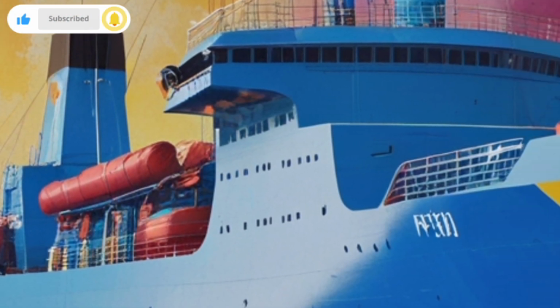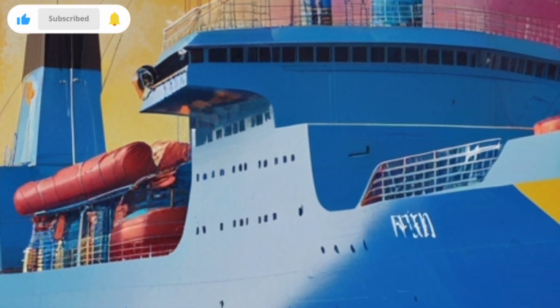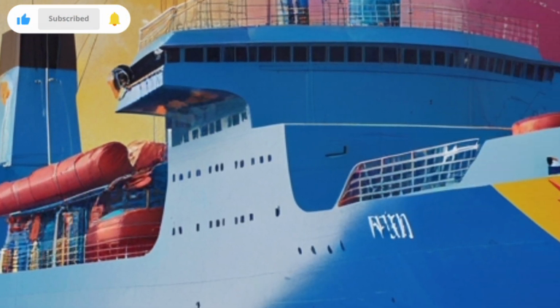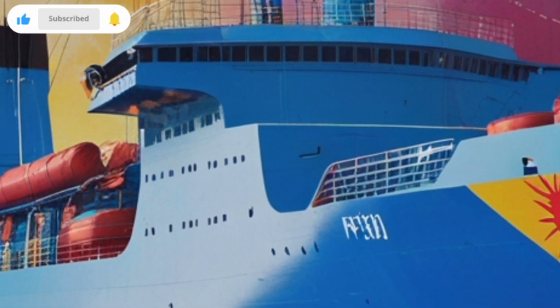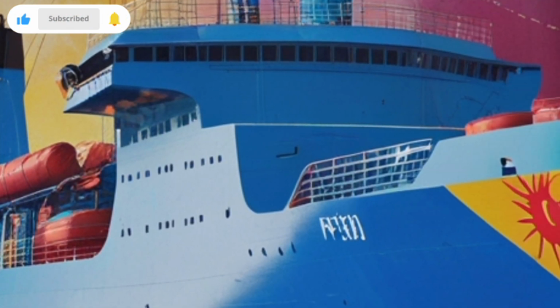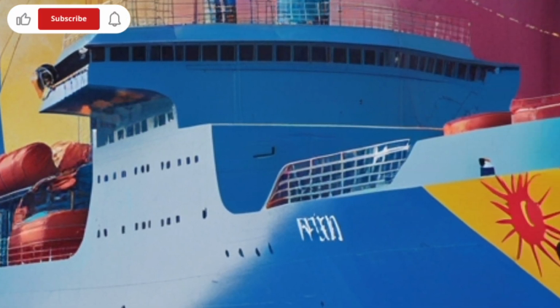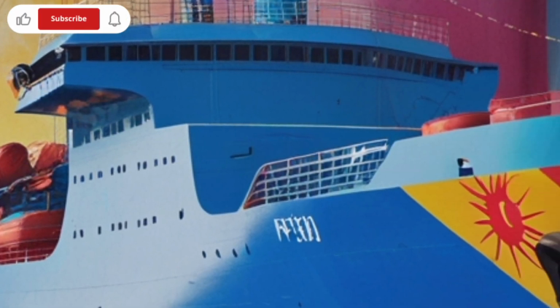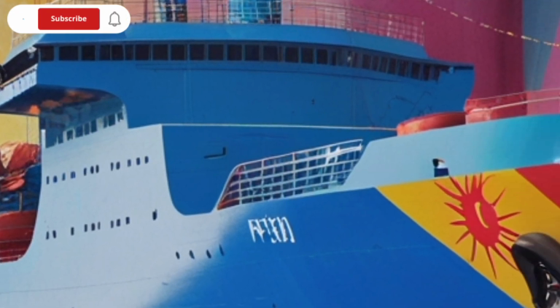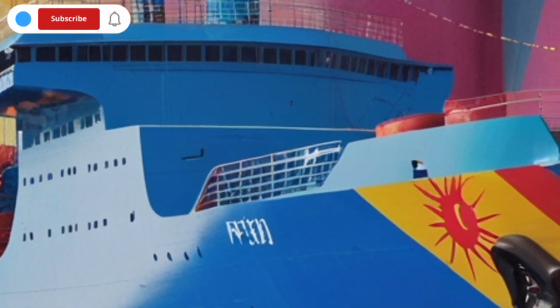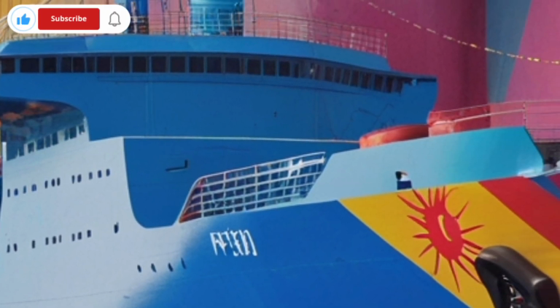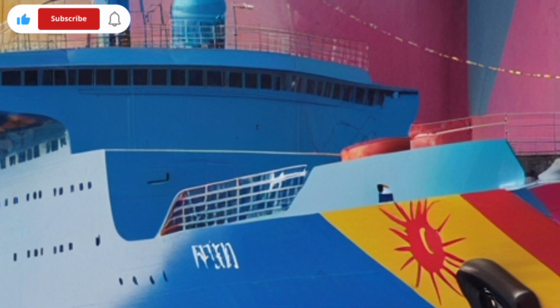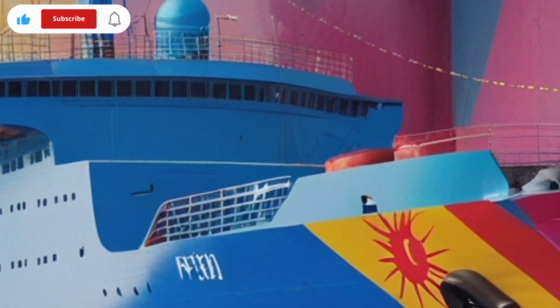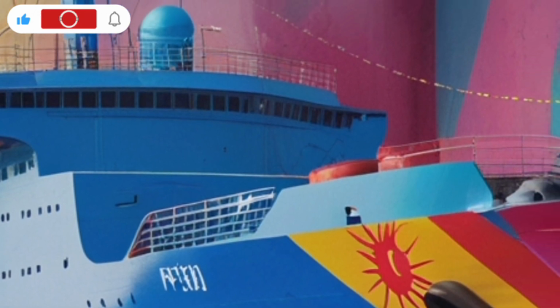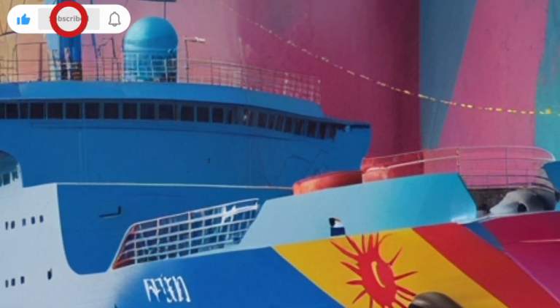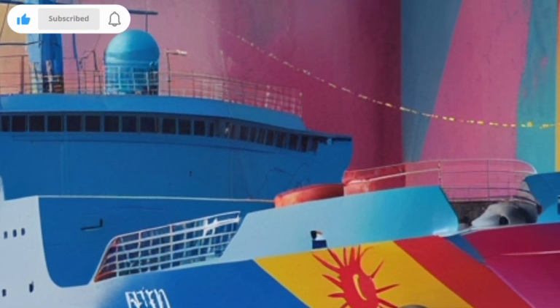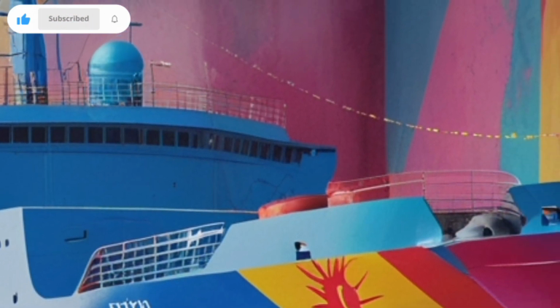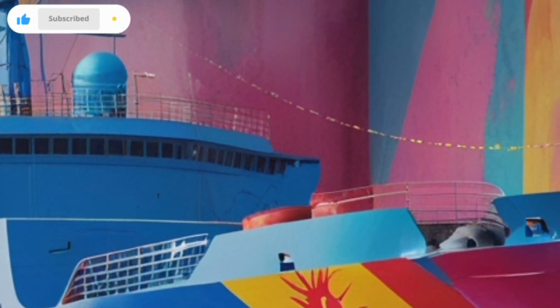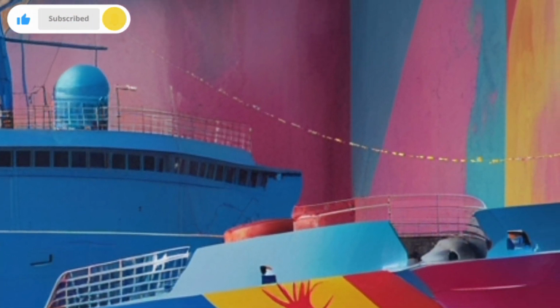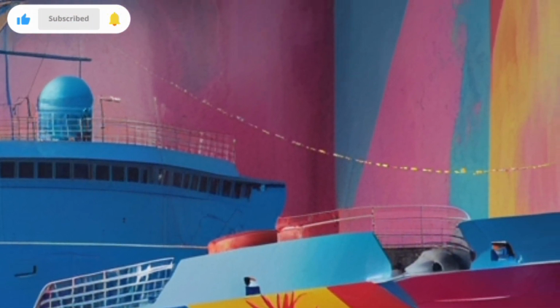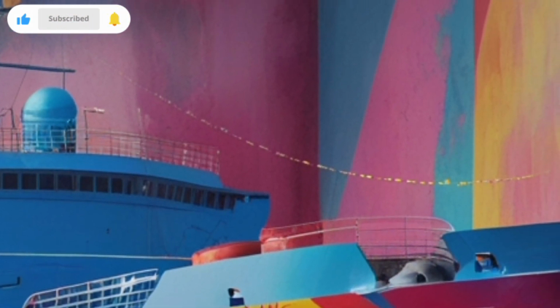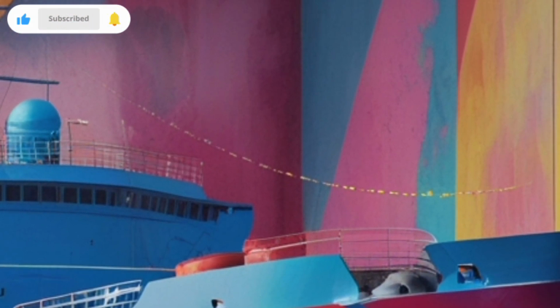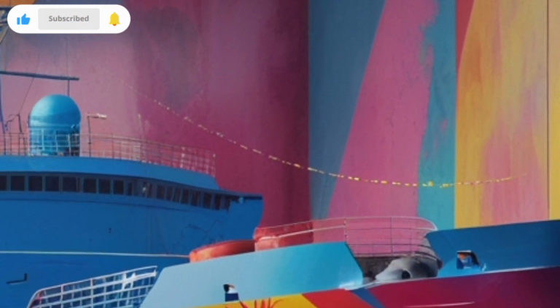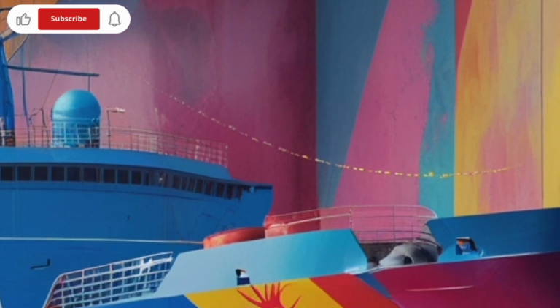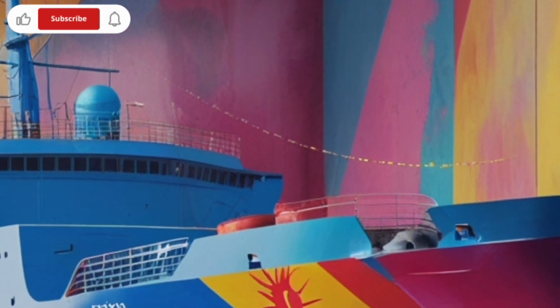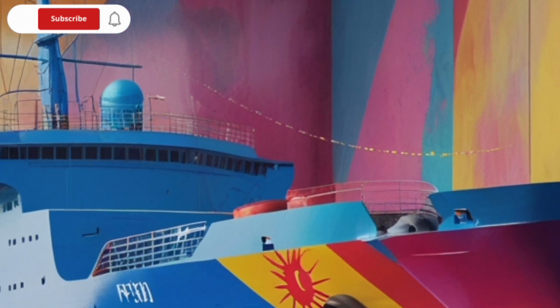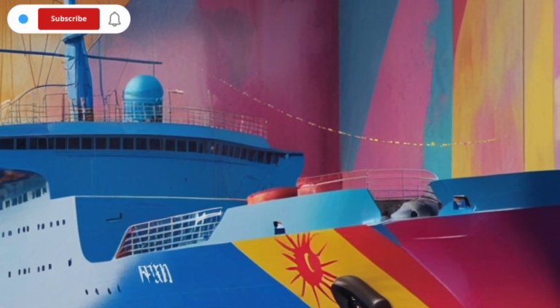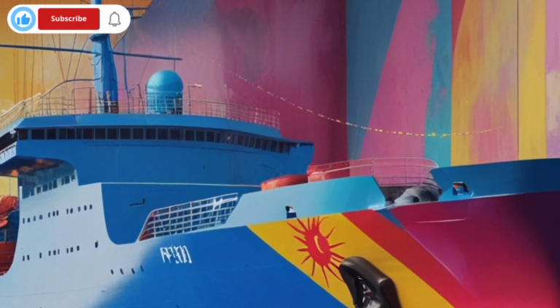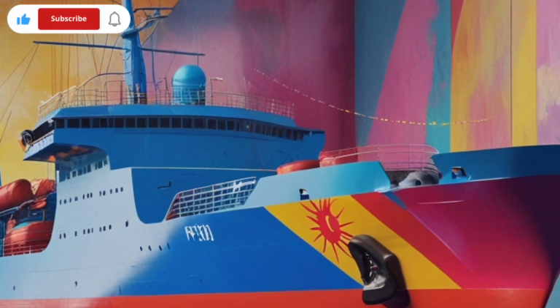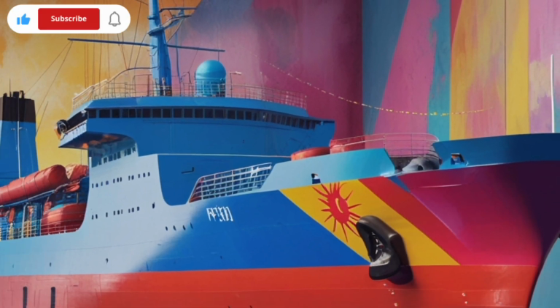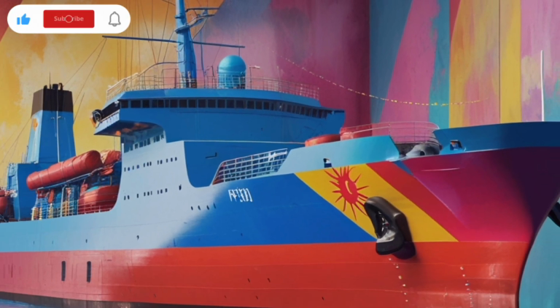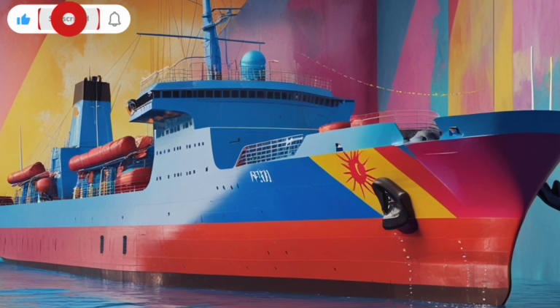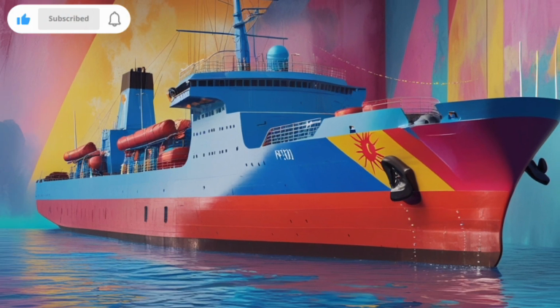The ship was named after Dr. Jose Rizal, the national hero of the Philippines, symbolizing courage and patriotism.